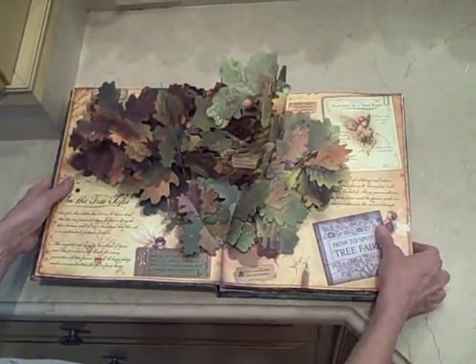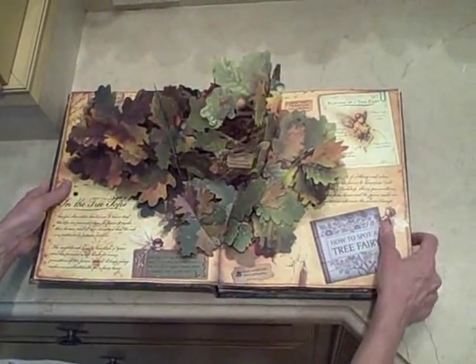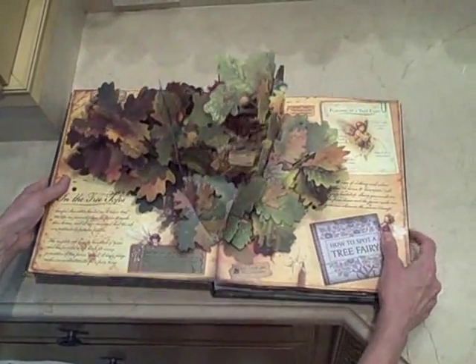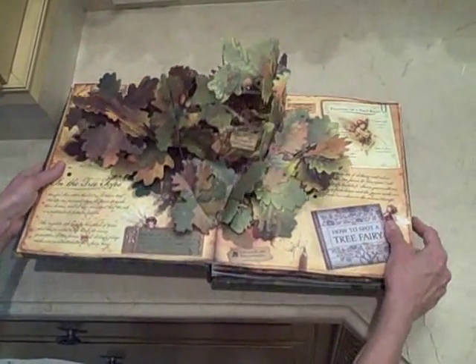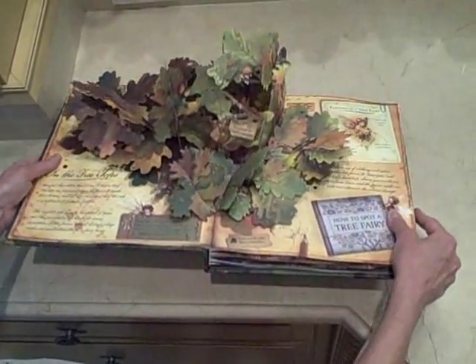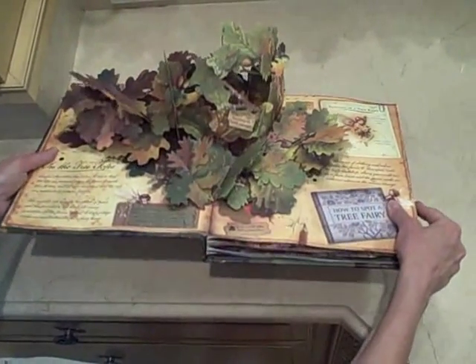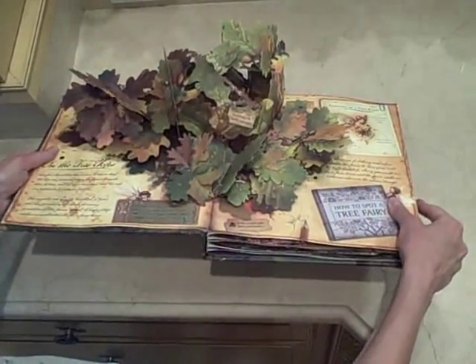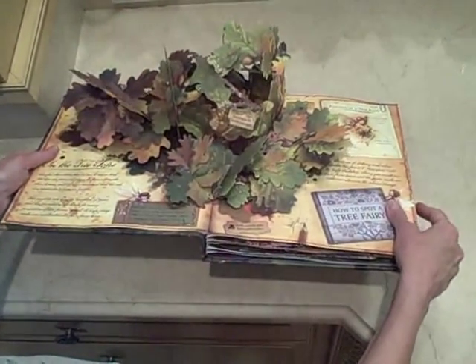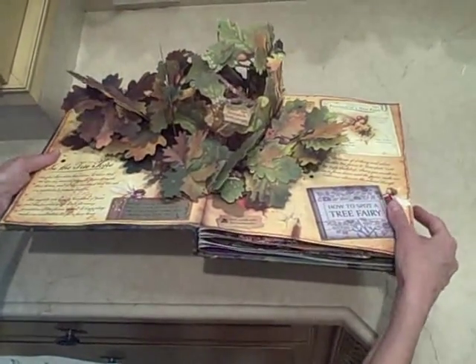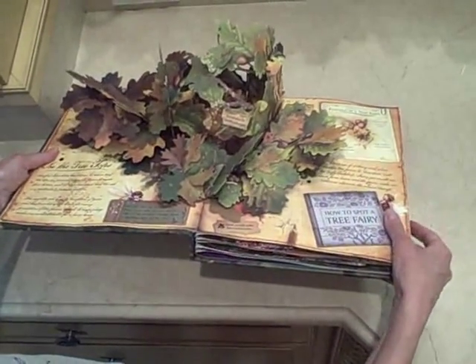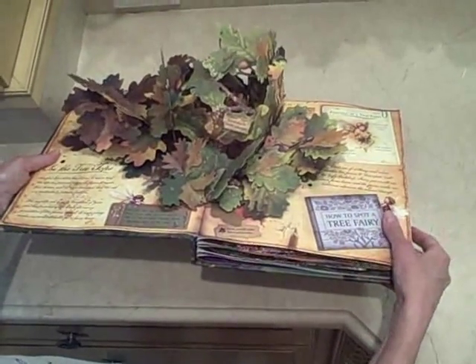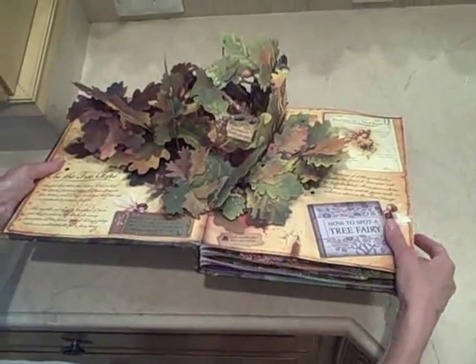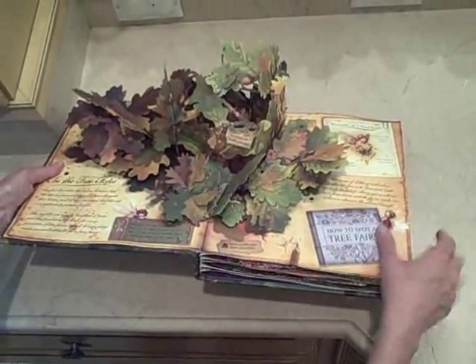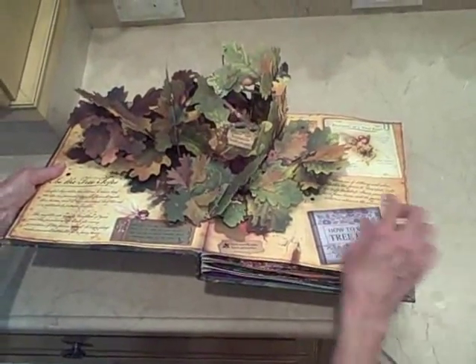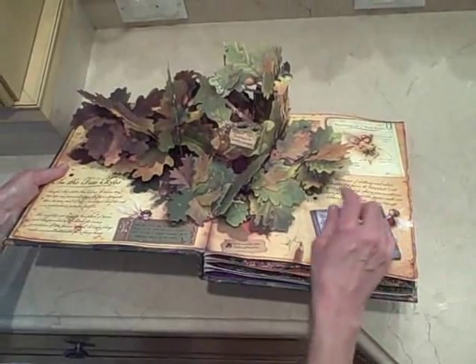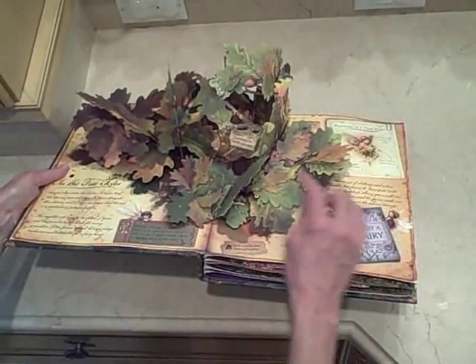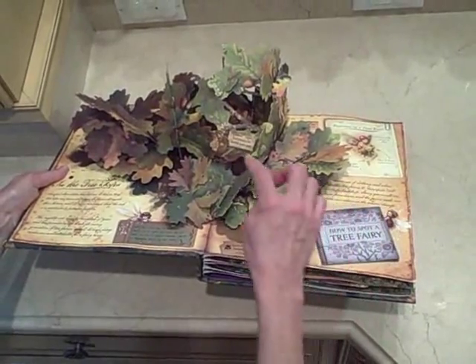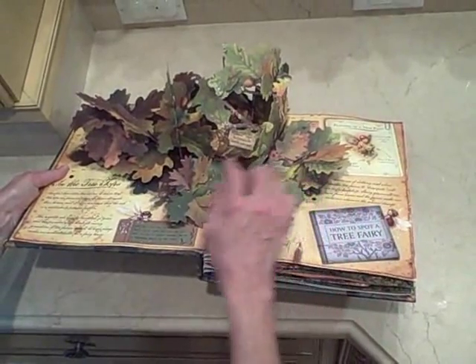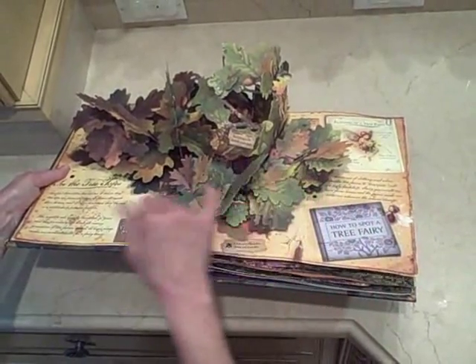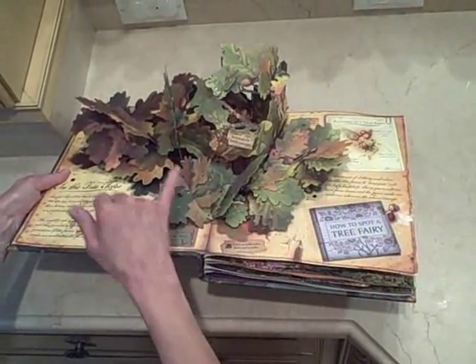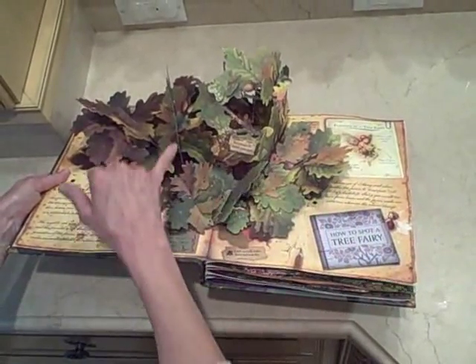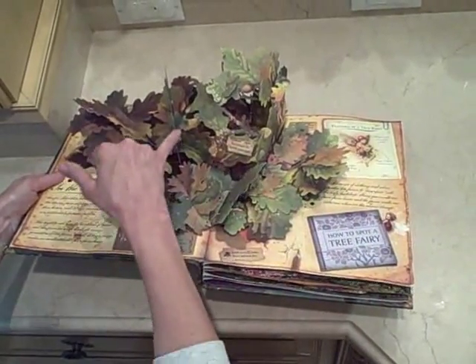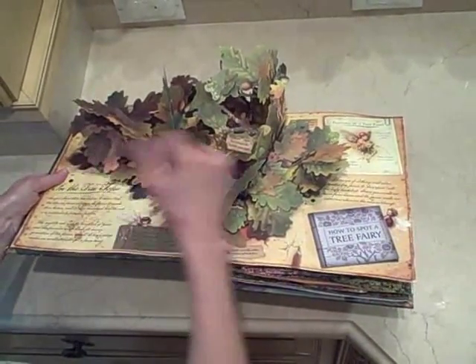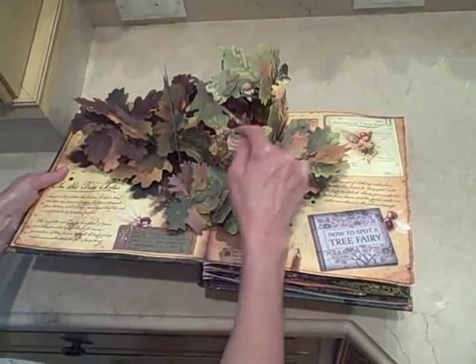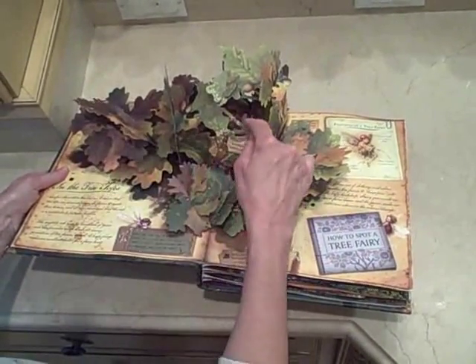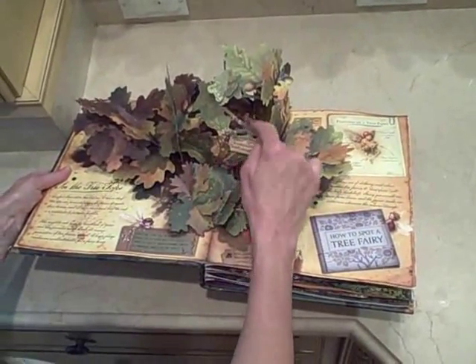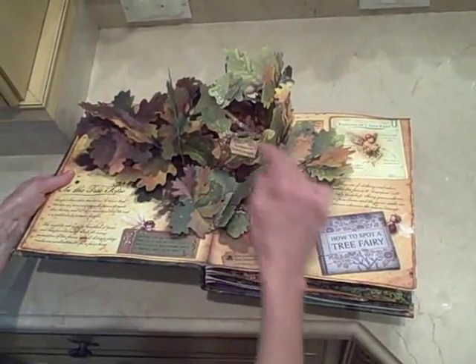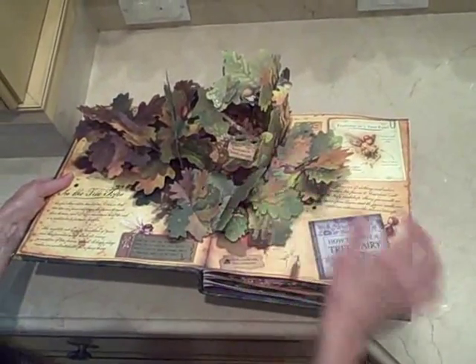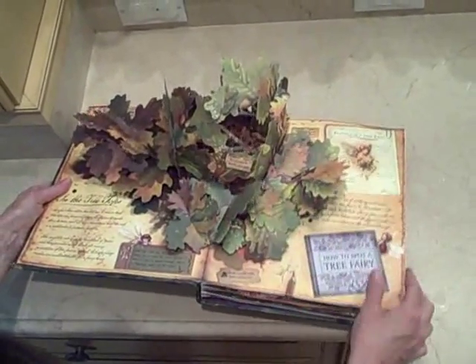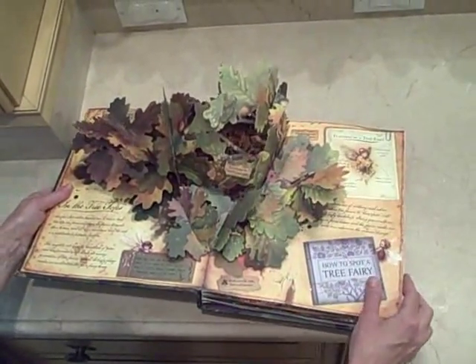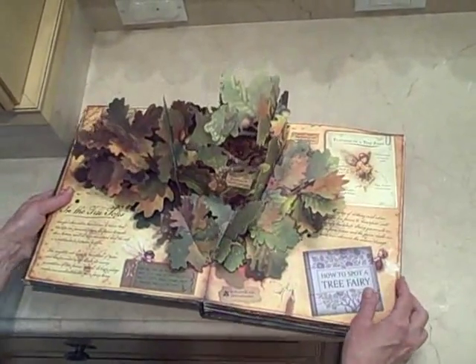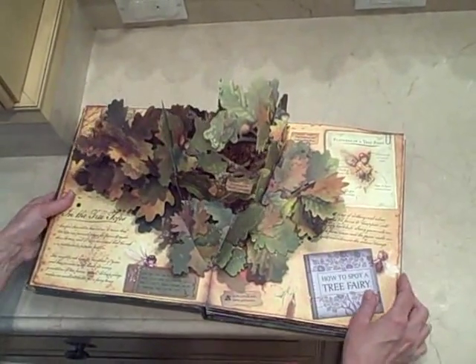This is the tree tops and it says fairy houses are cleverly concealed, and if you look inside you can see them.